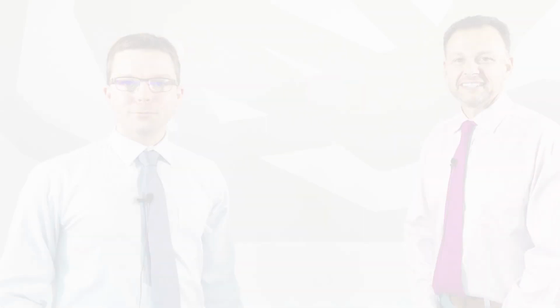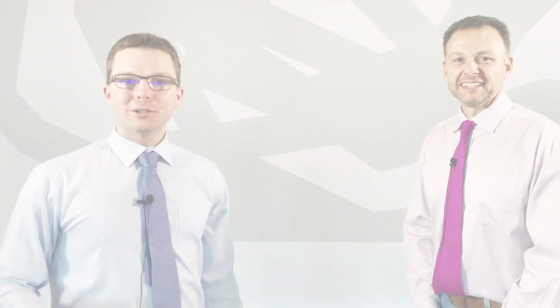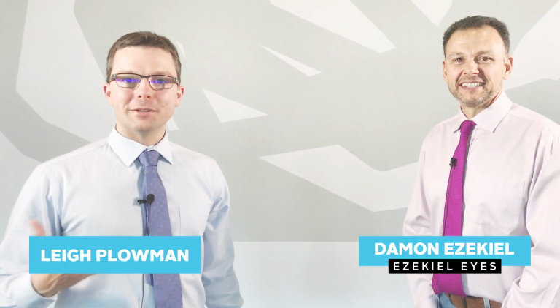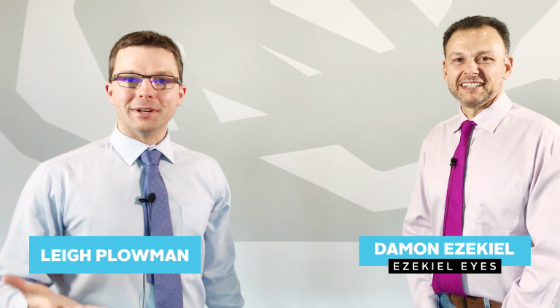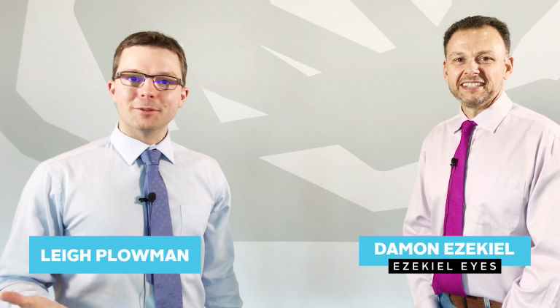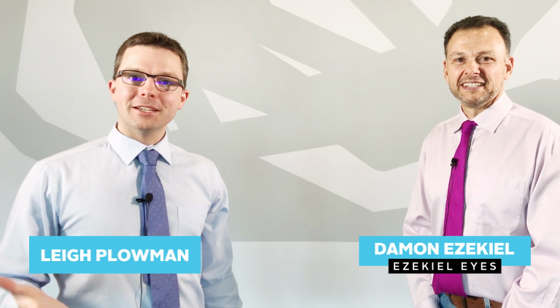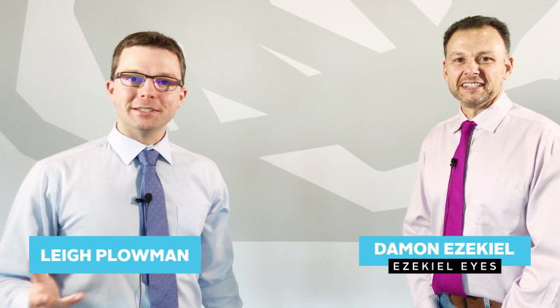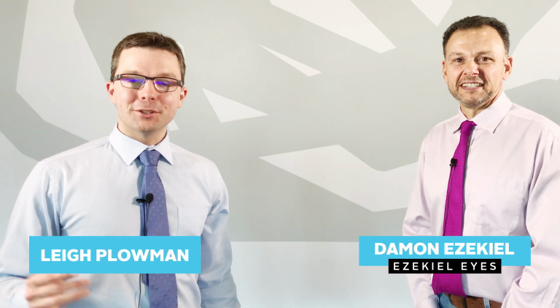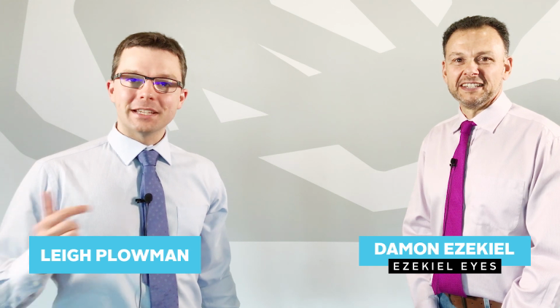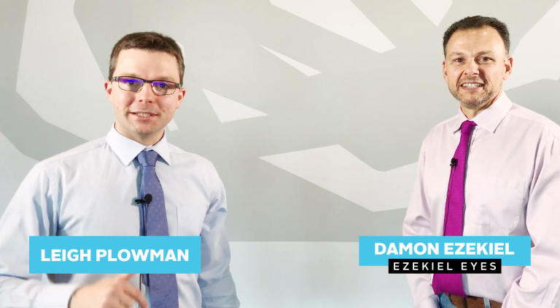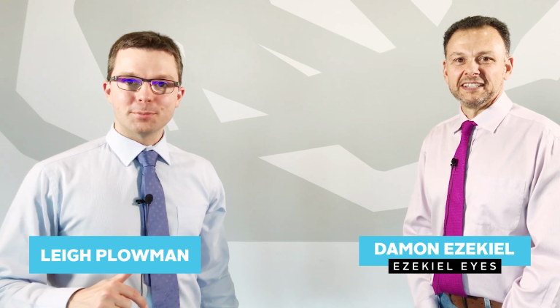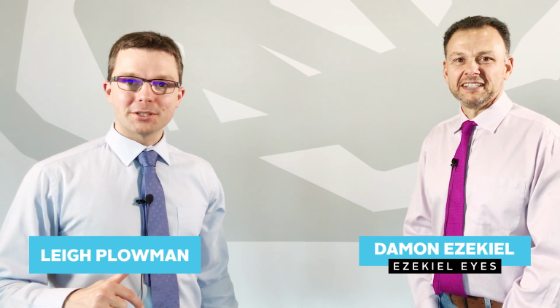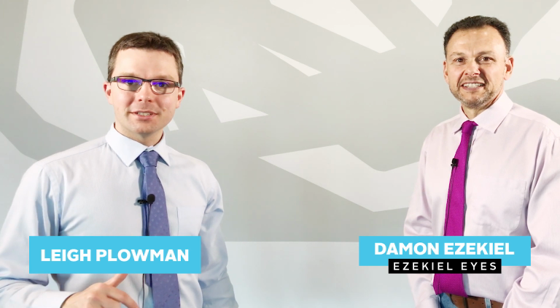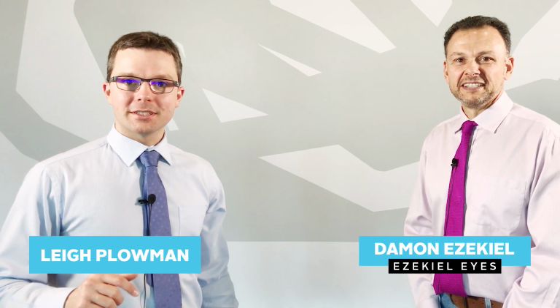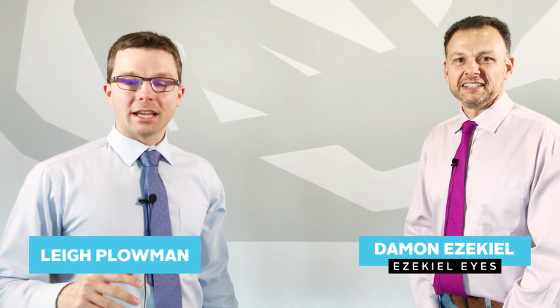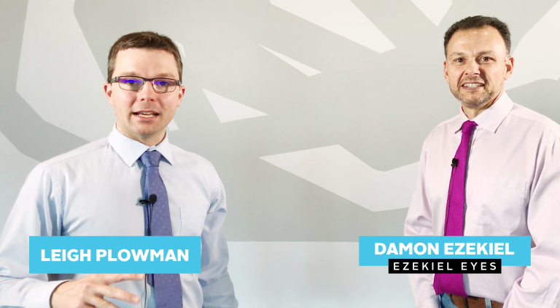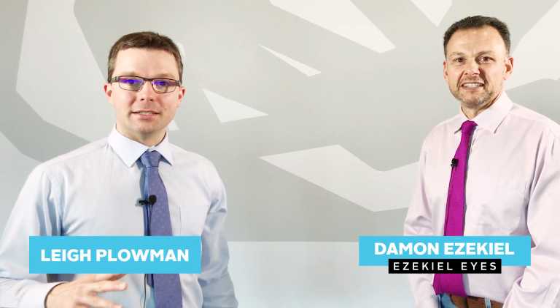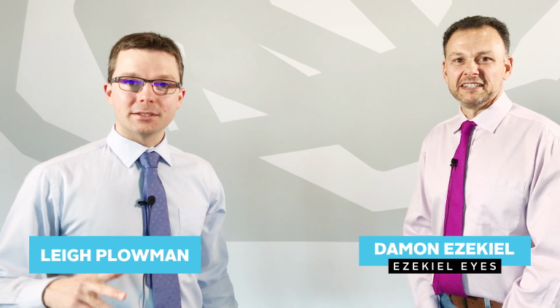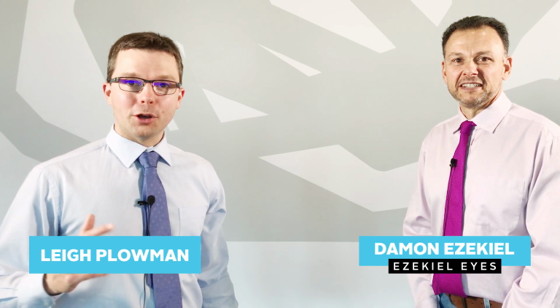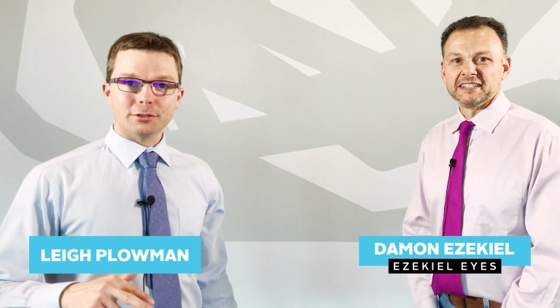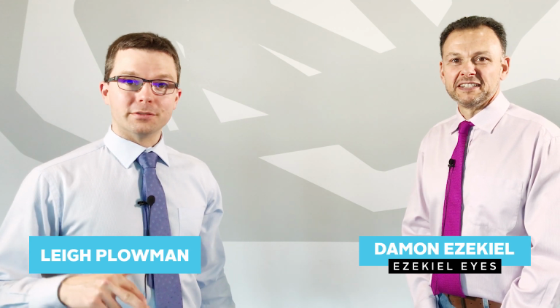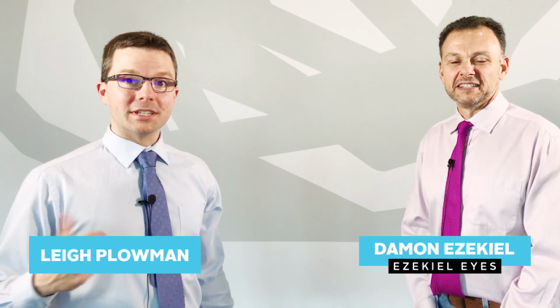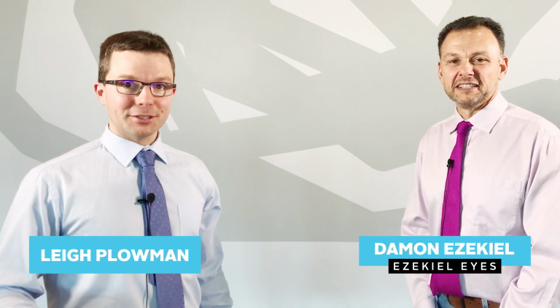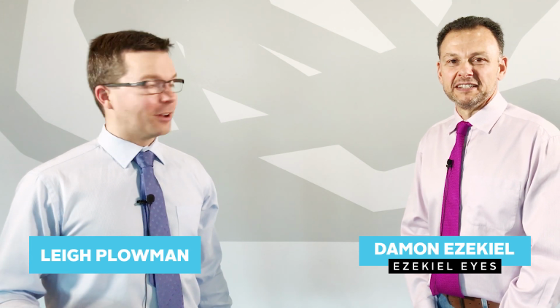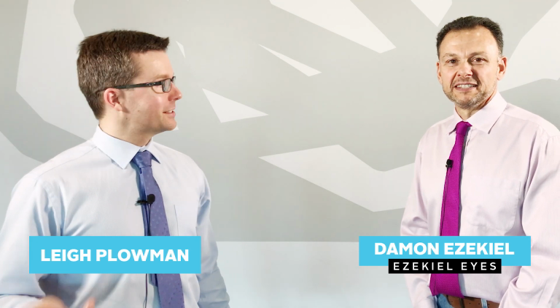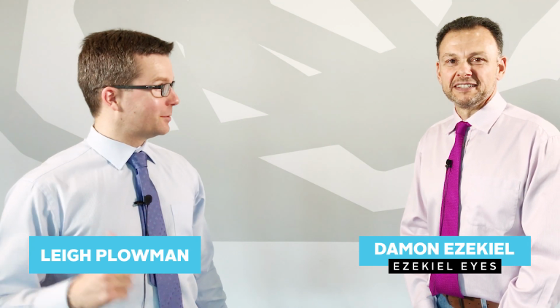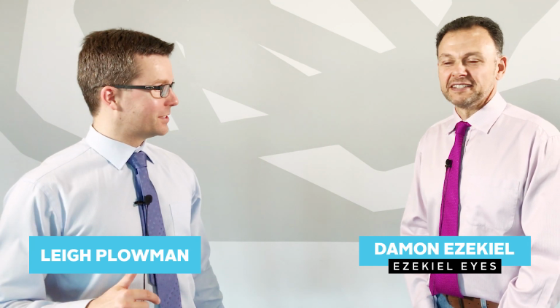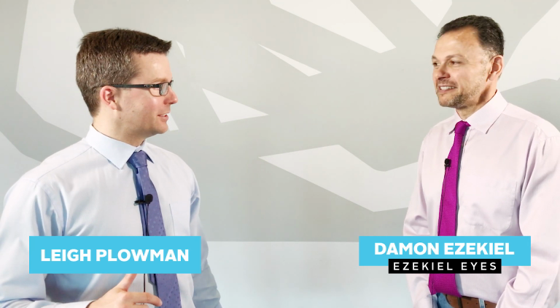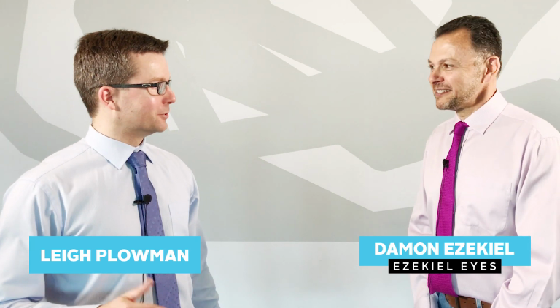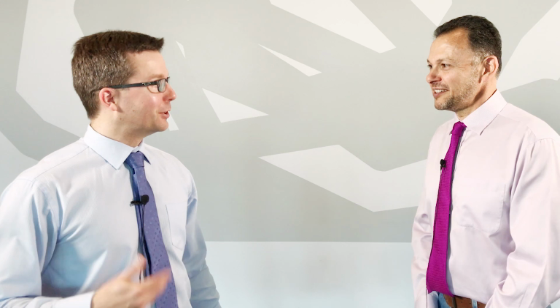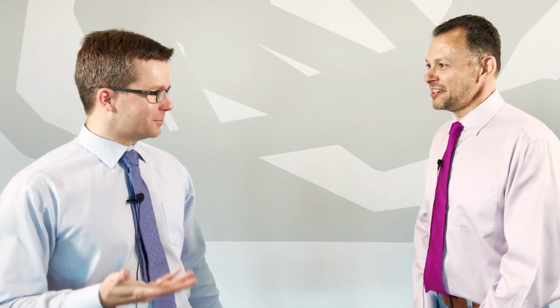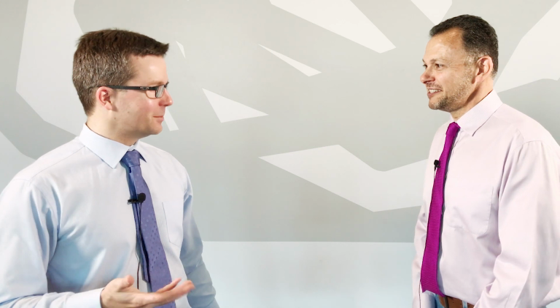Welcome everyone. I'm here with contact lens specialist and owner of Ezekiel Eyes, Damon Ezekiel. Welcome Damon.